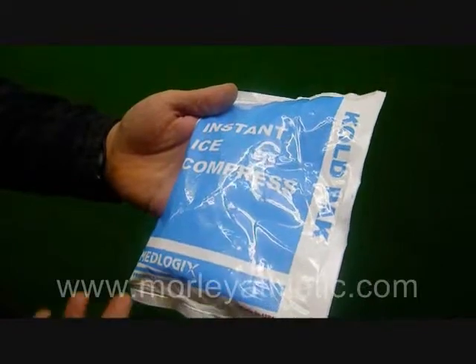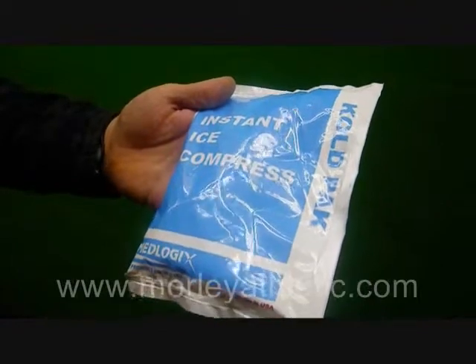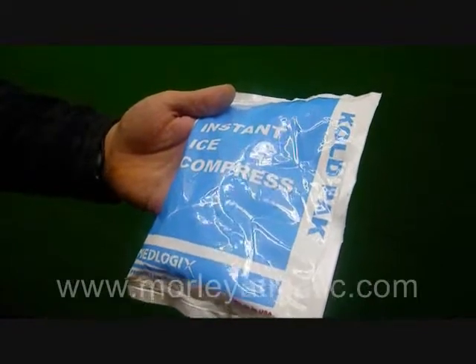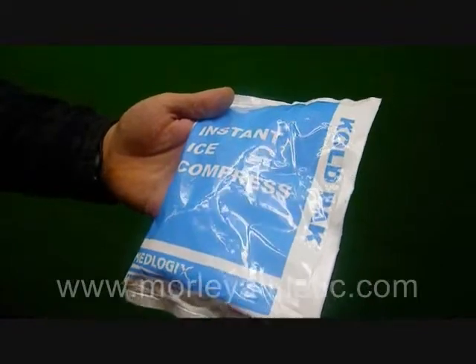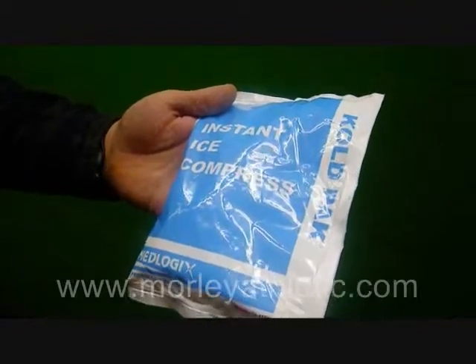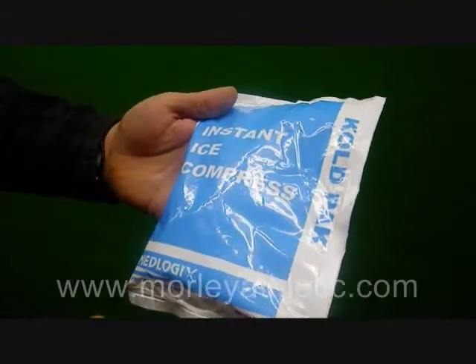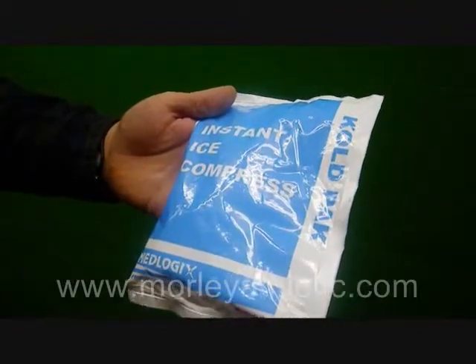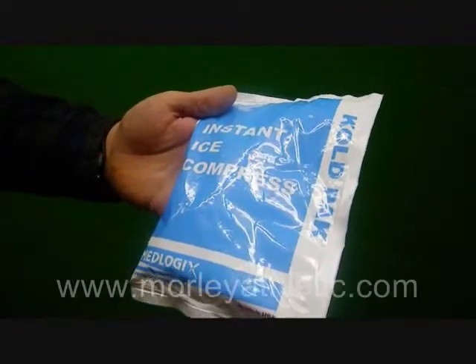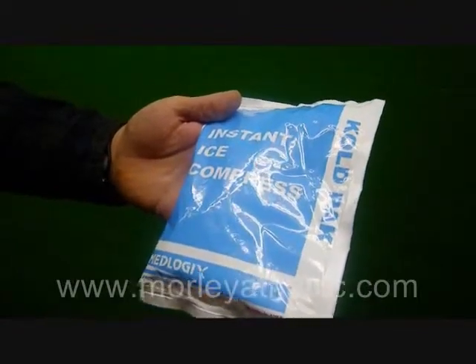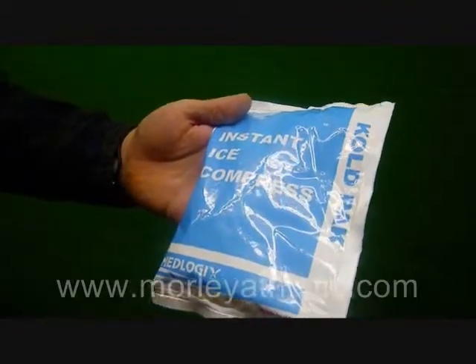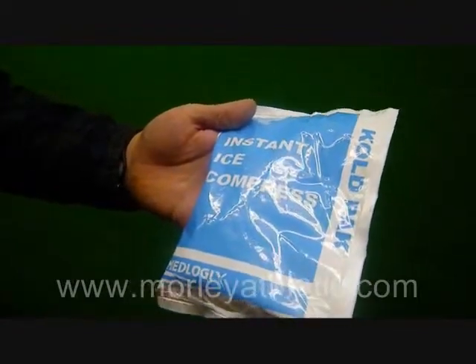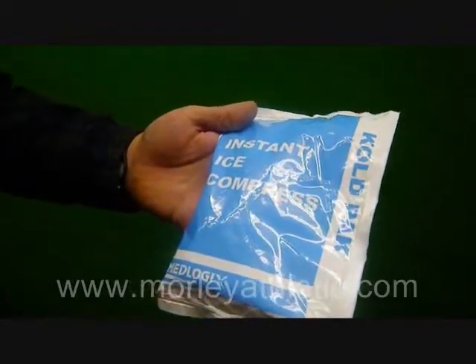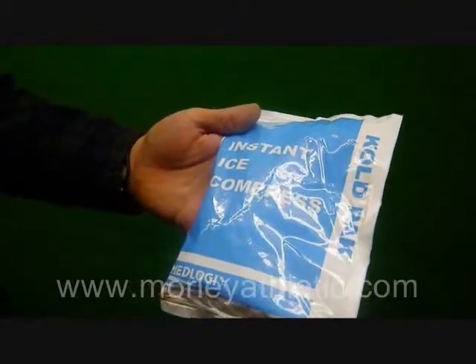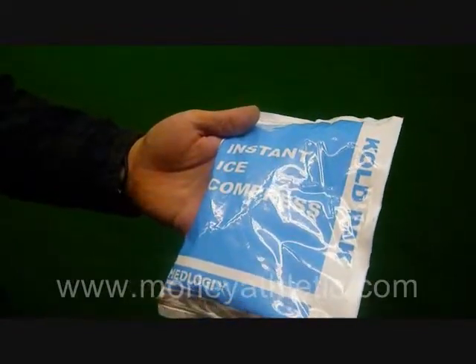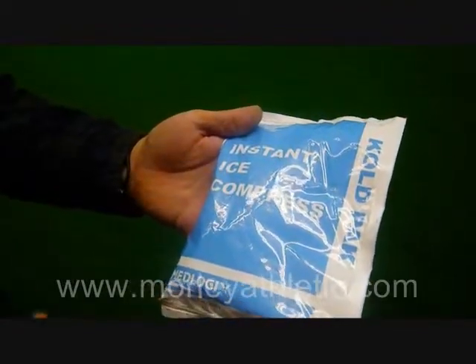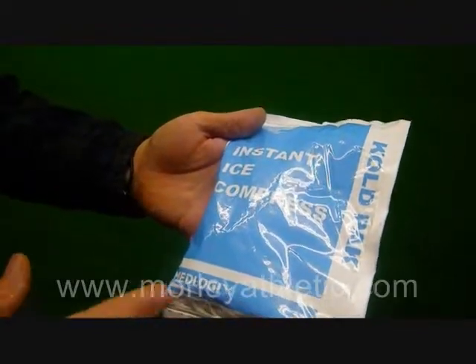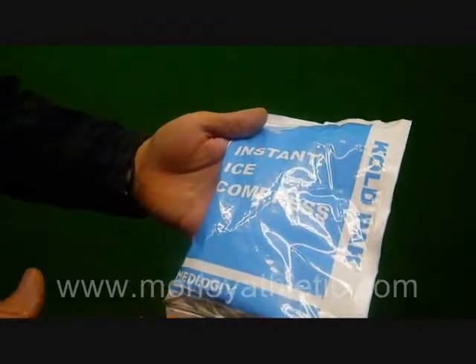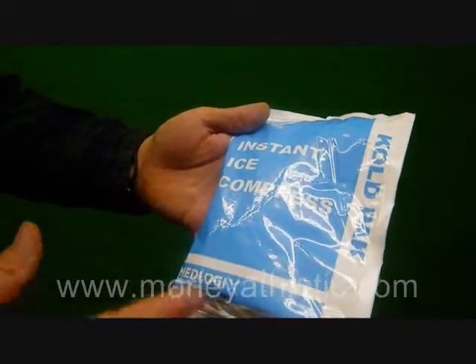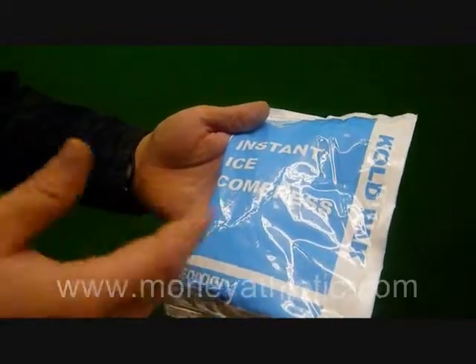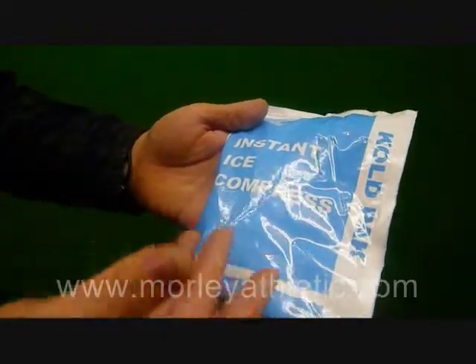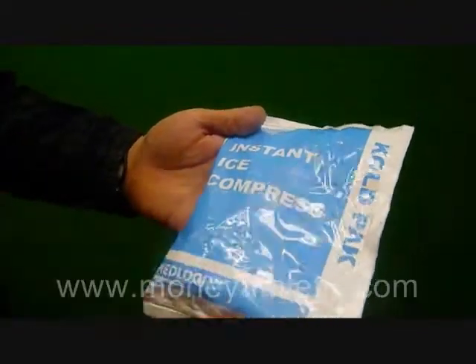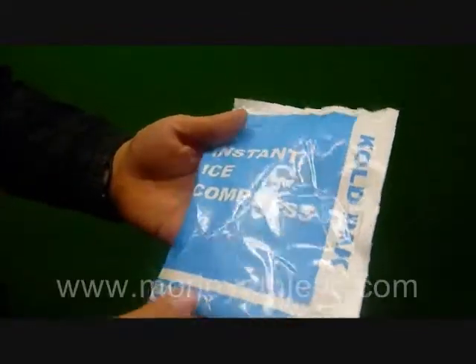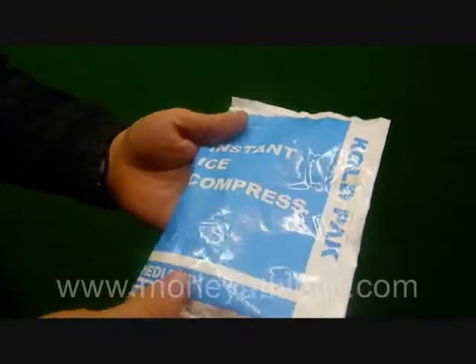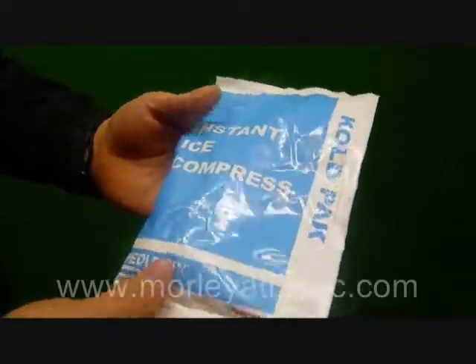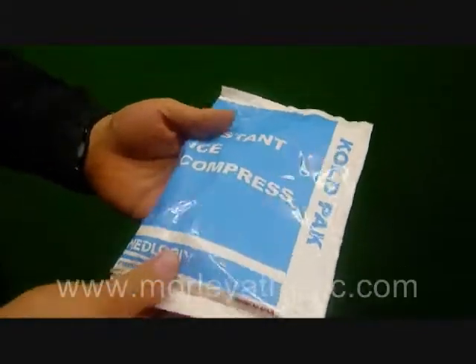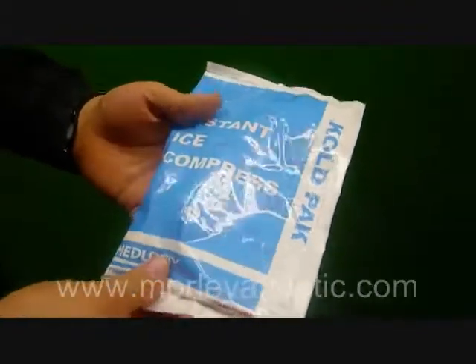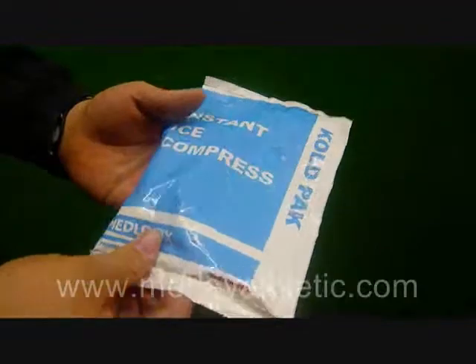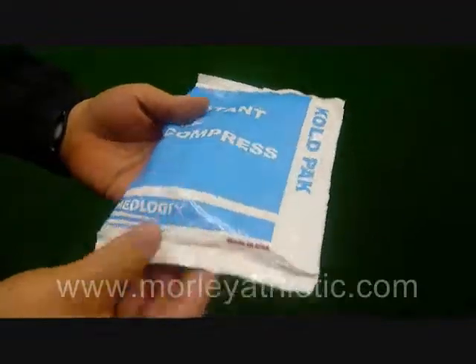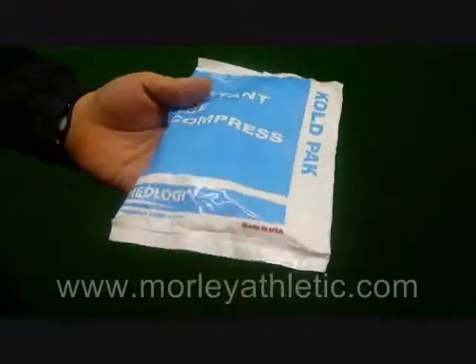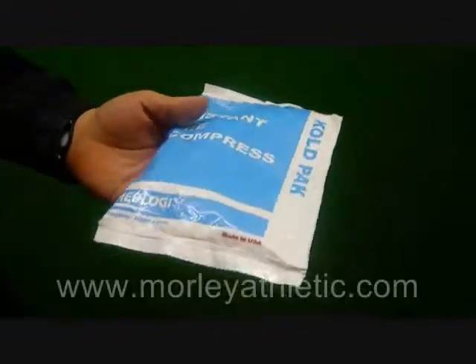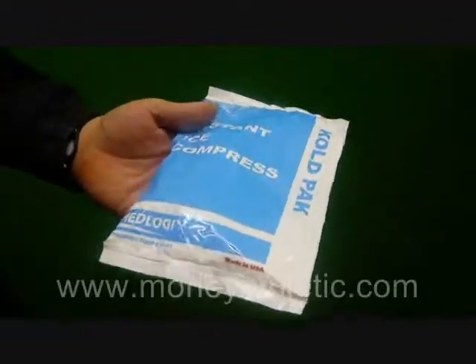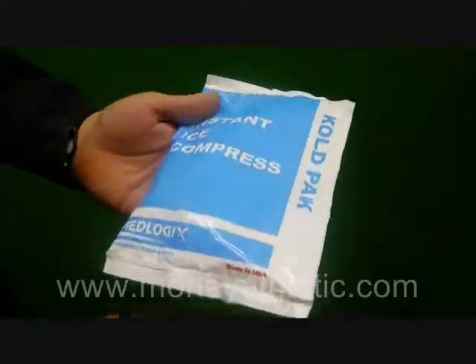Actually, one thing that might surprise you is these particular models can't be used in a meth lab, so that's great.